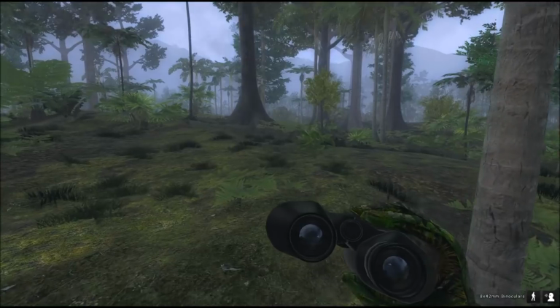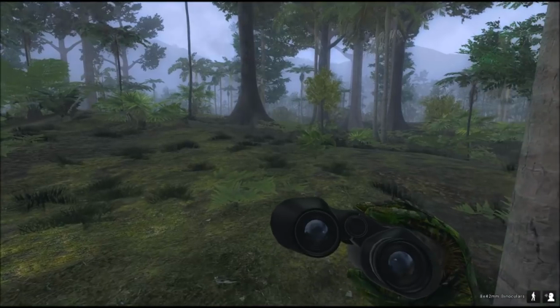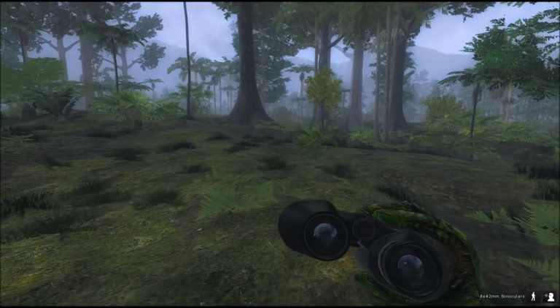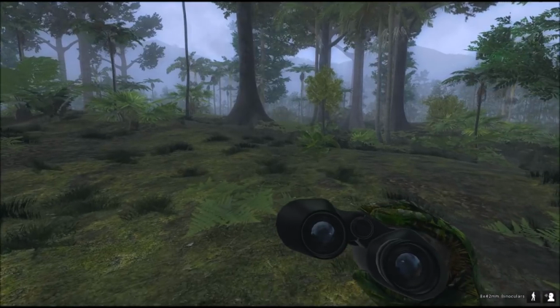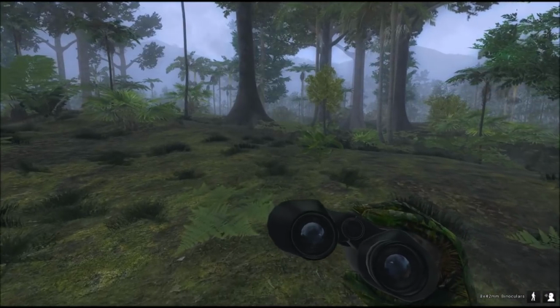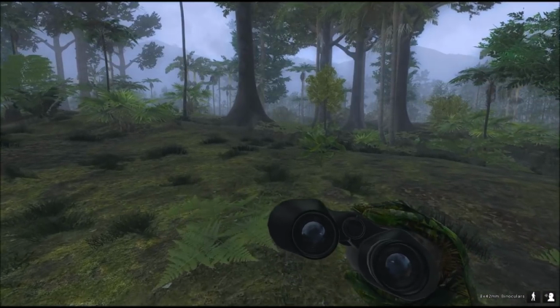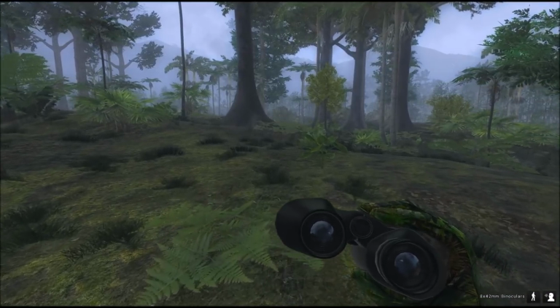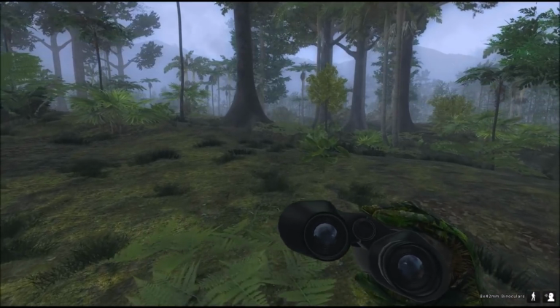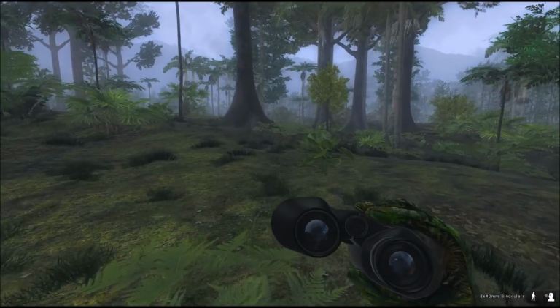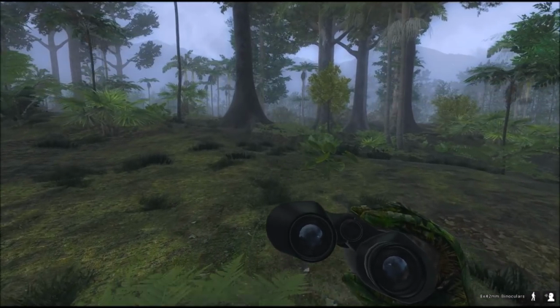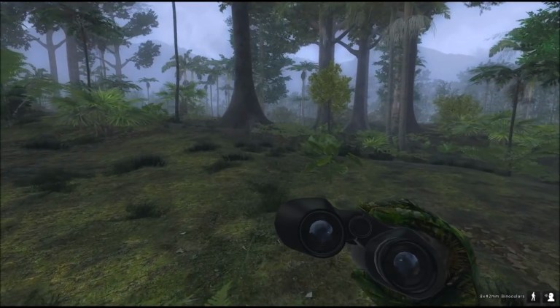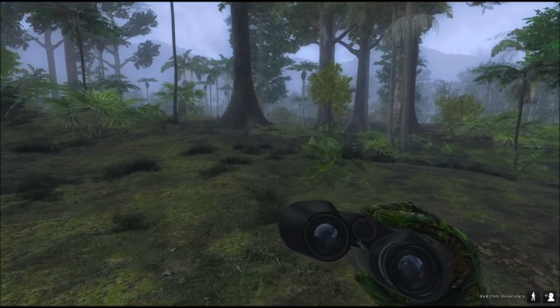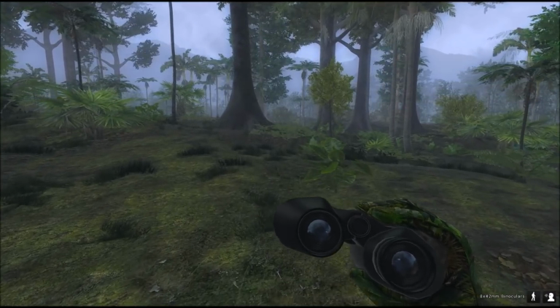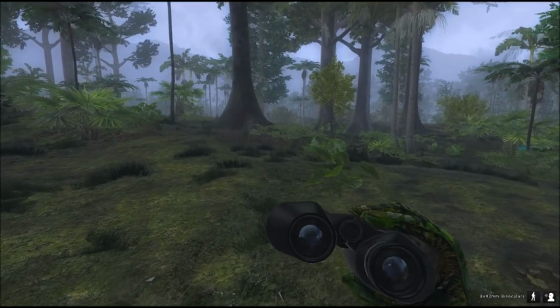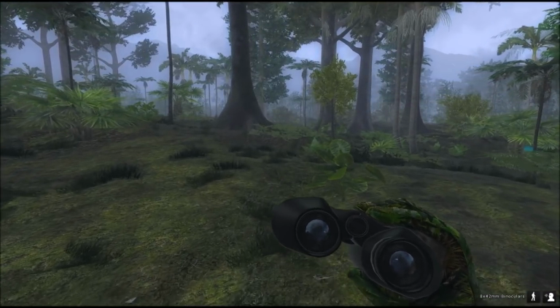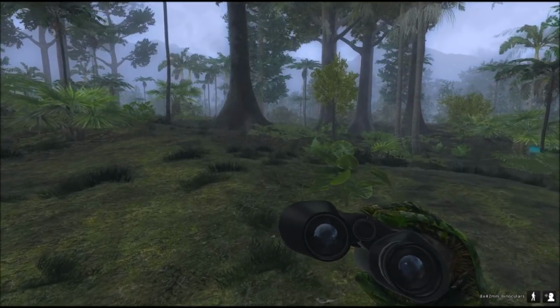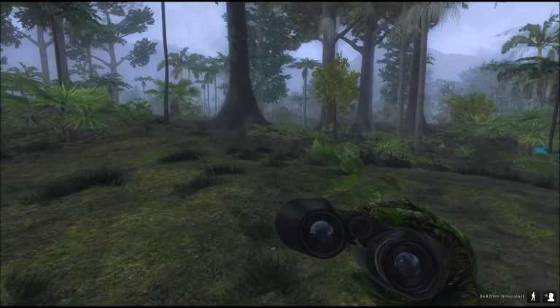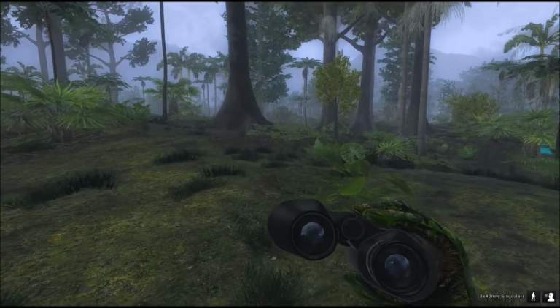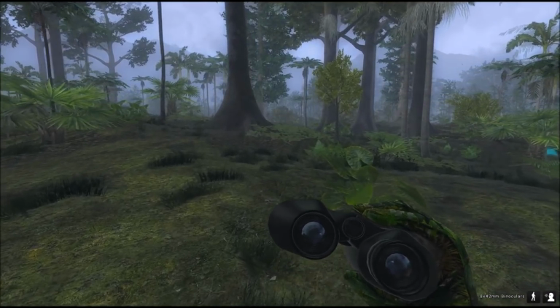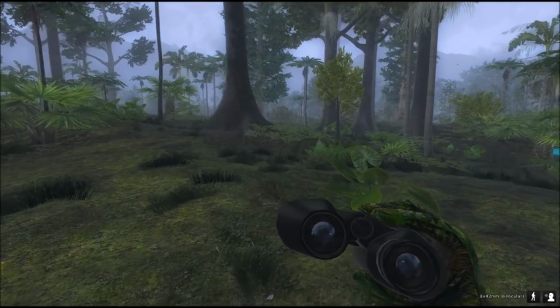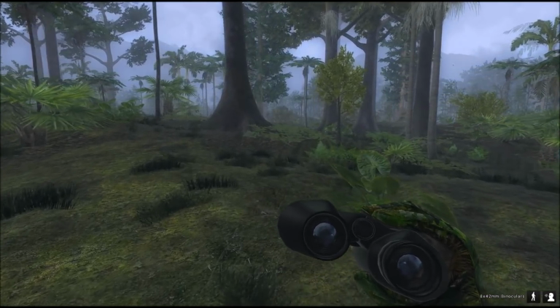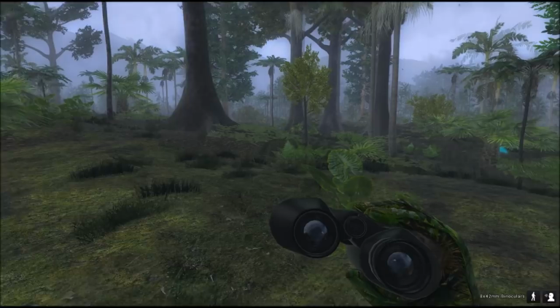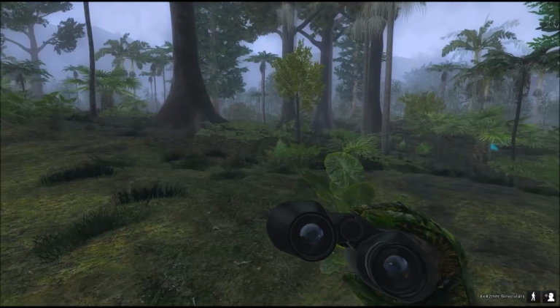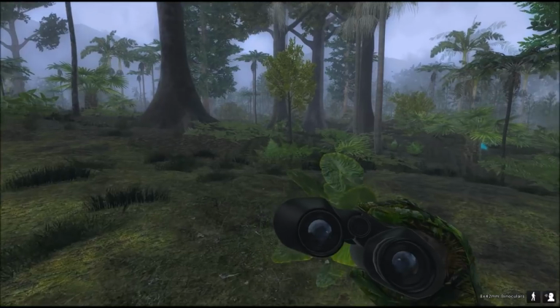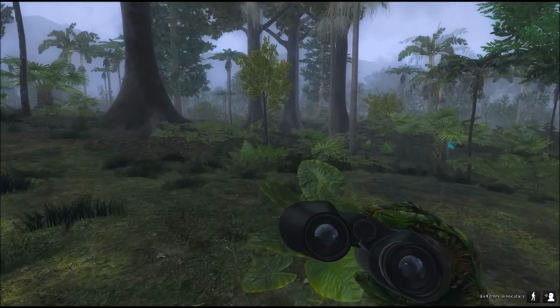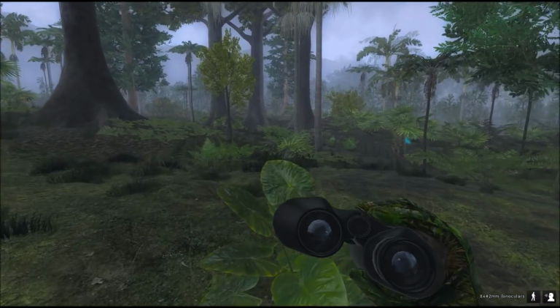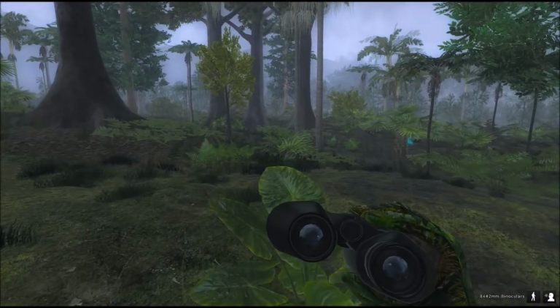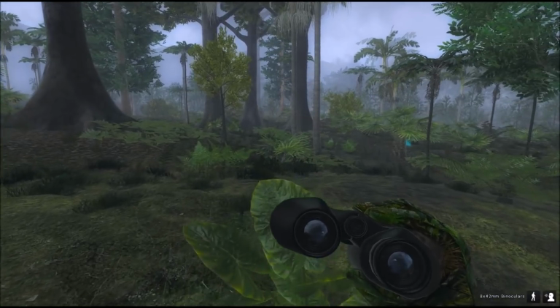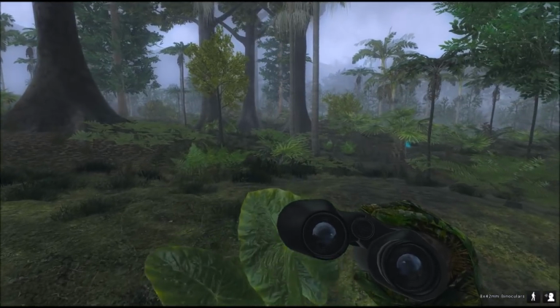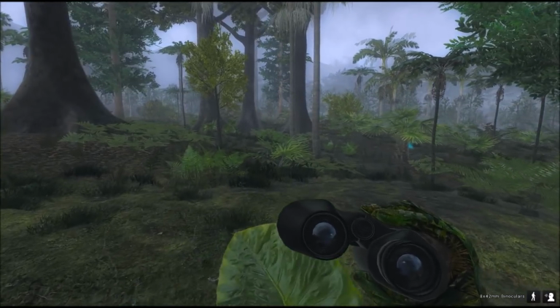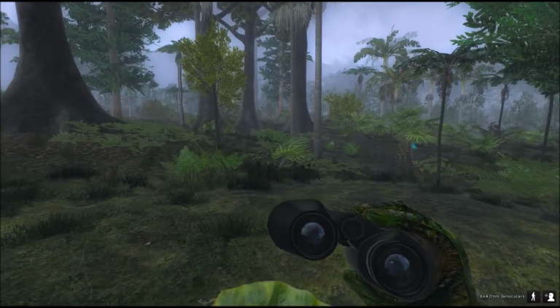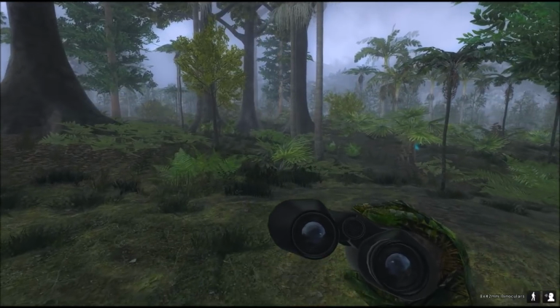Earlier today I already shot a banteng from fairly close, and it got a double lung shot from the side. I thought that was pretty good.